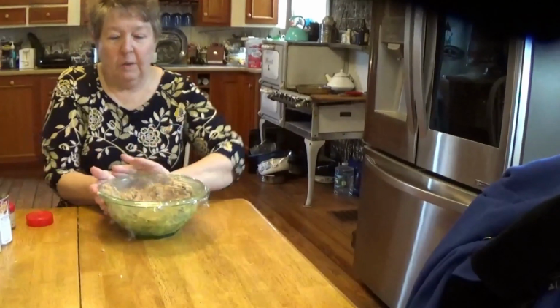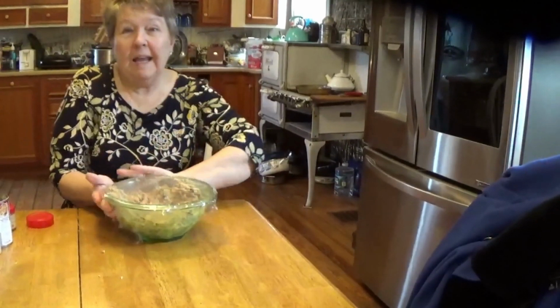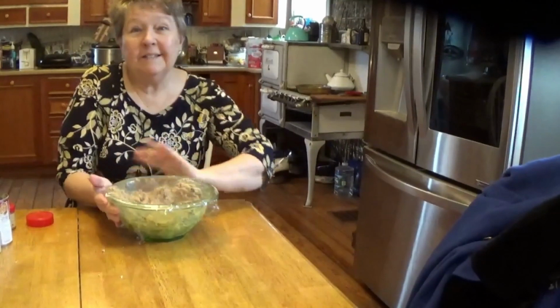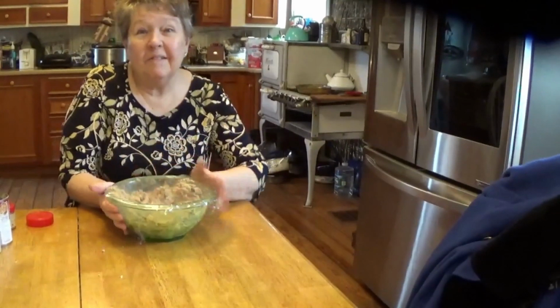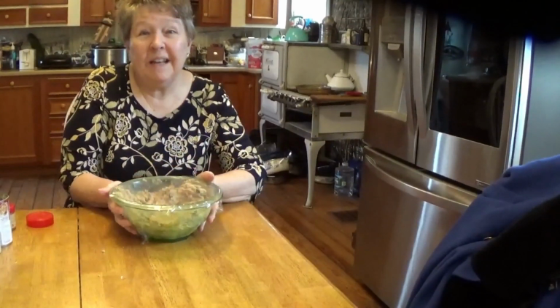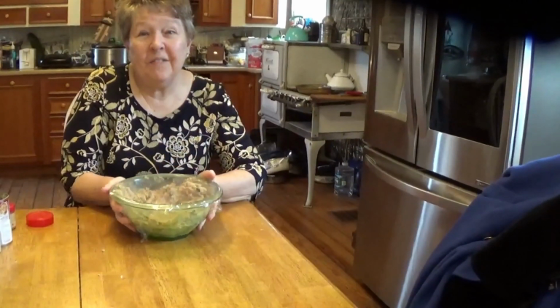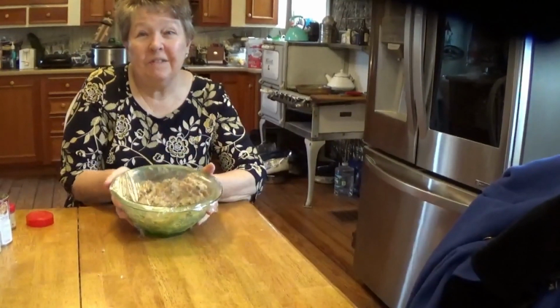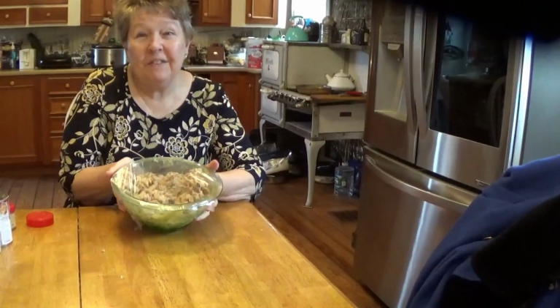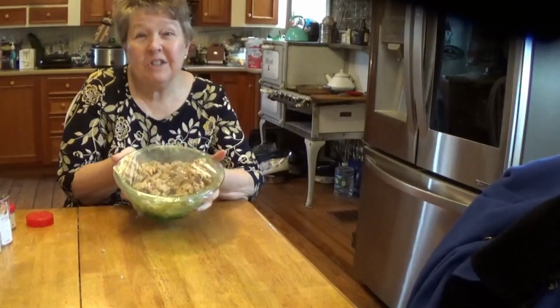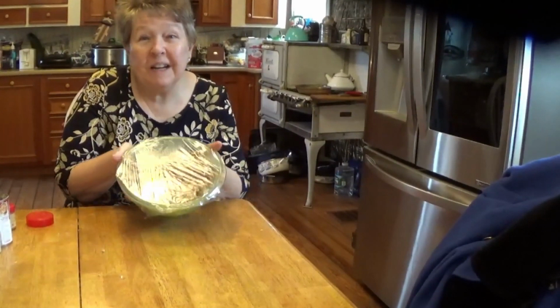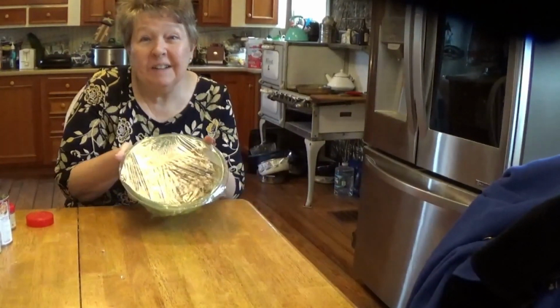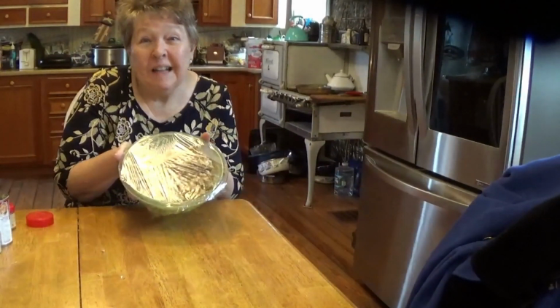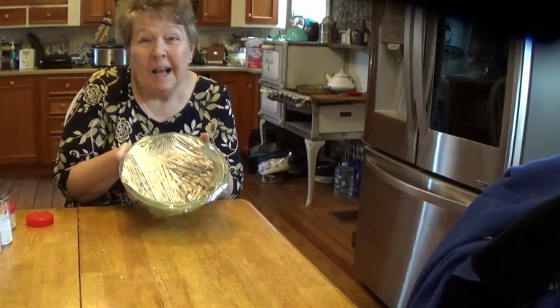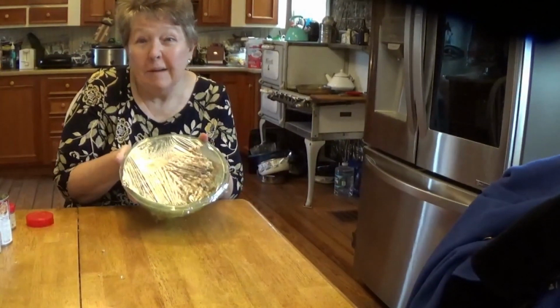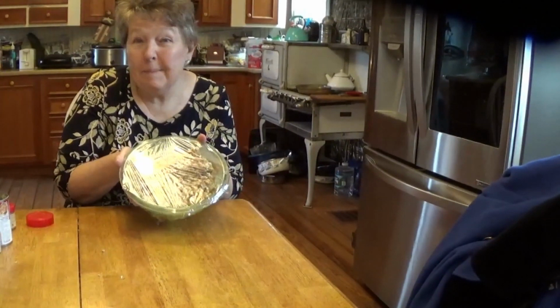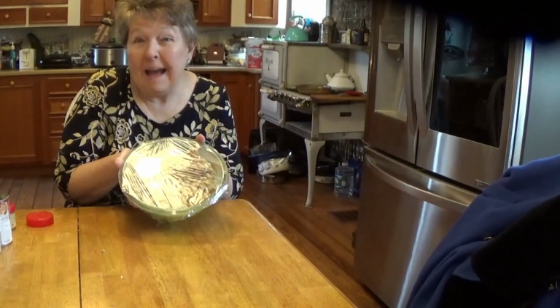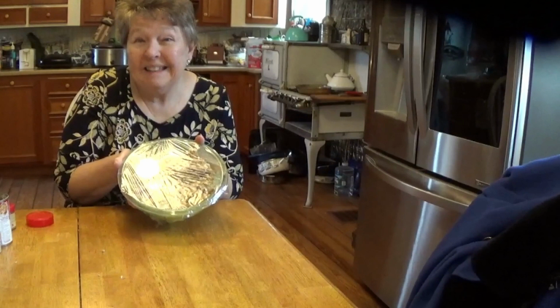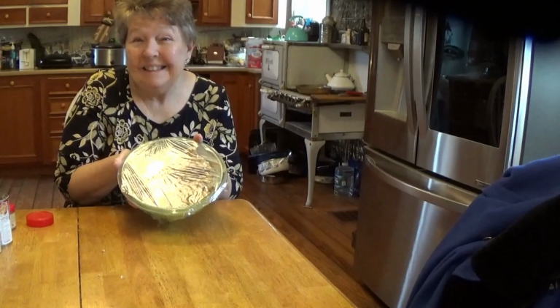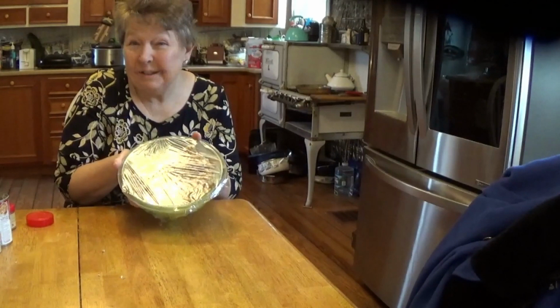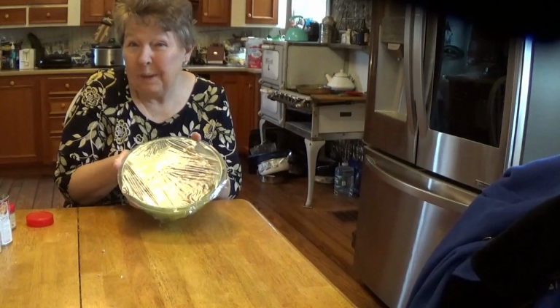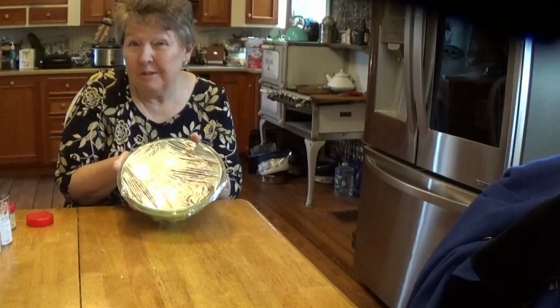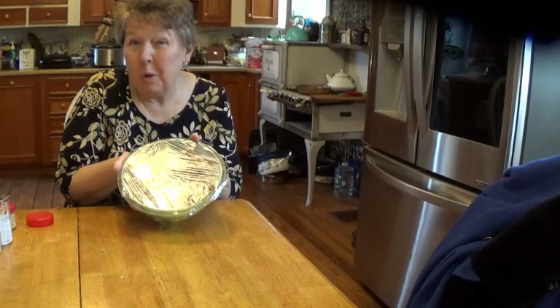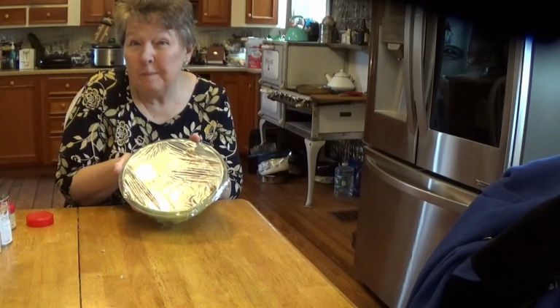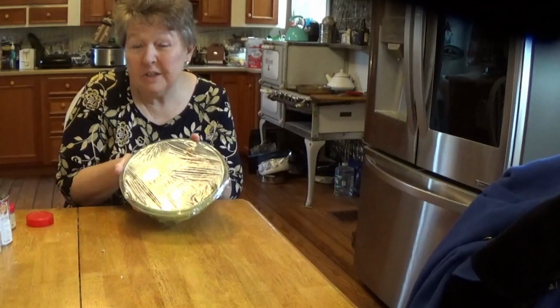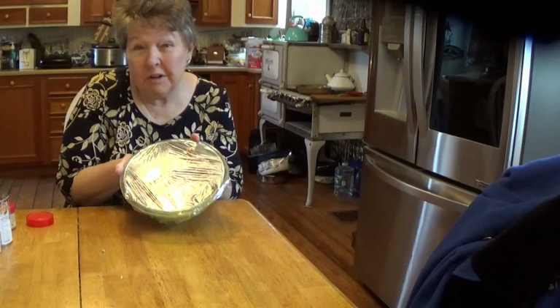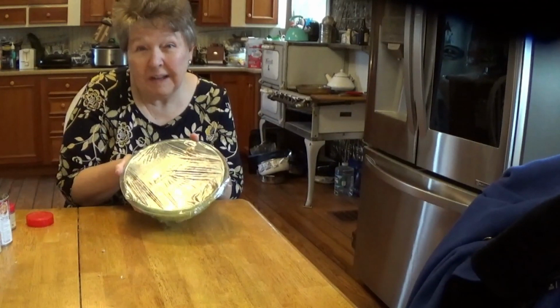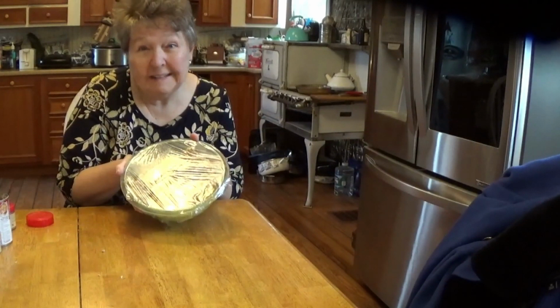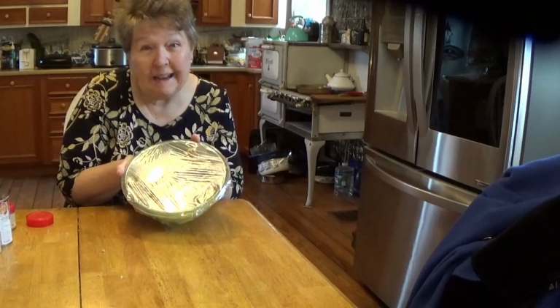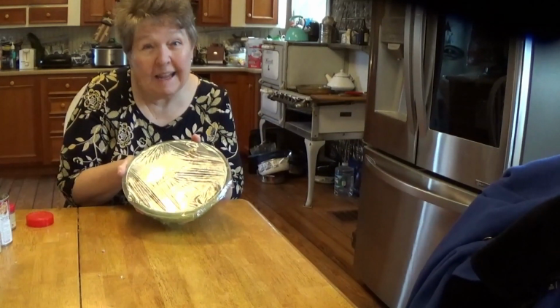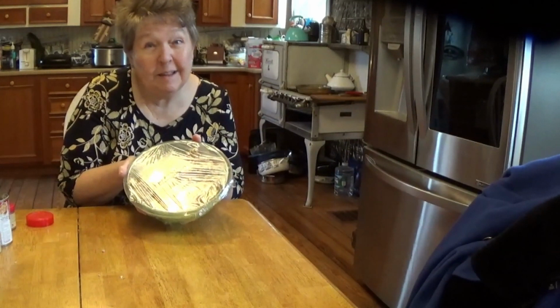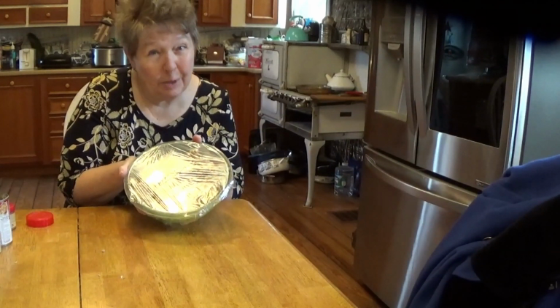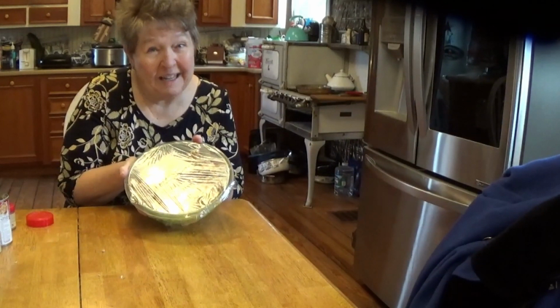It's all ready for the refrigerator. I'll be back so we can roll them into croquettes and the breading.